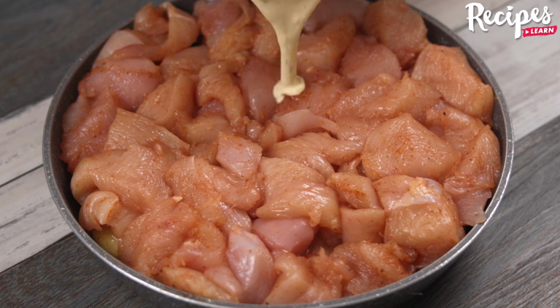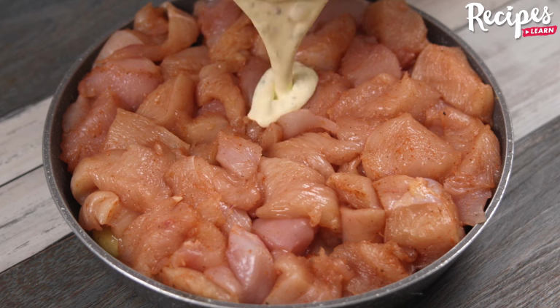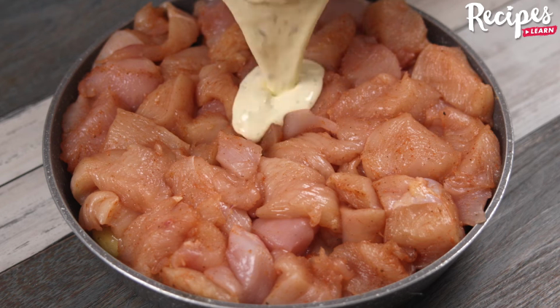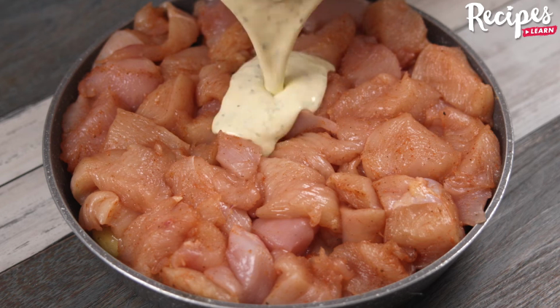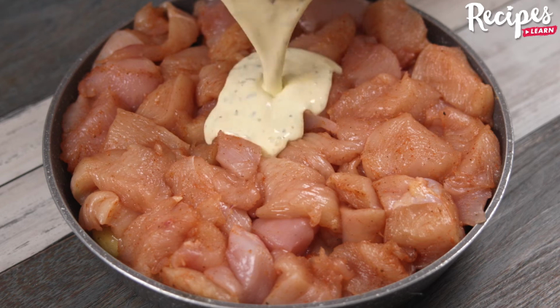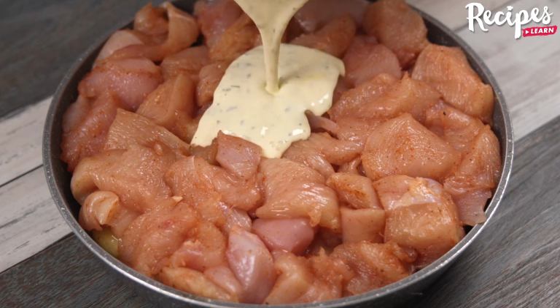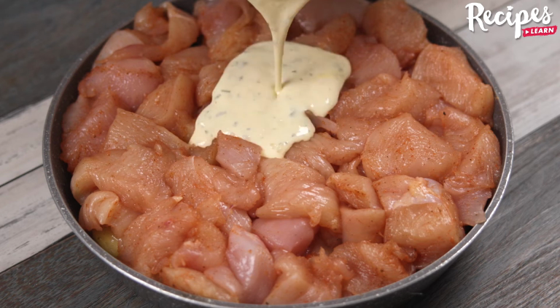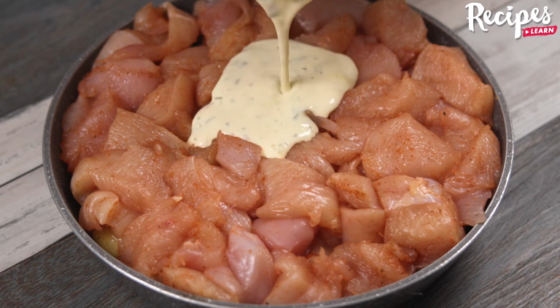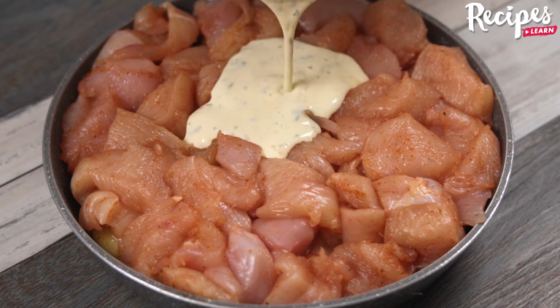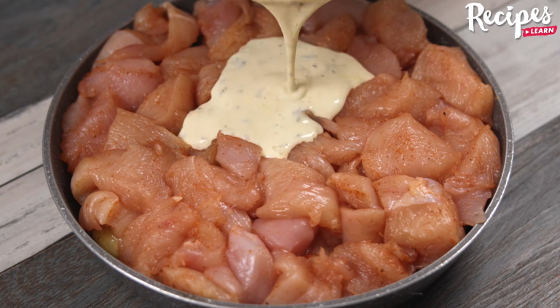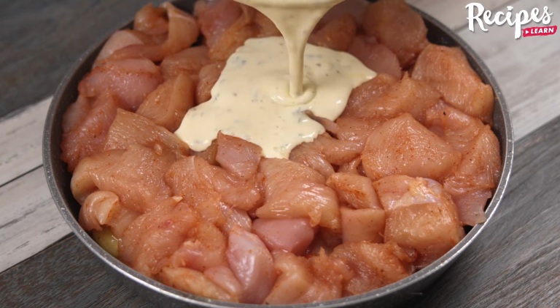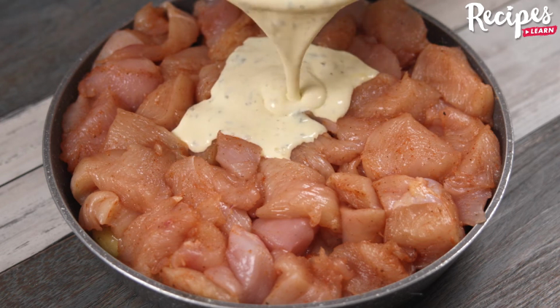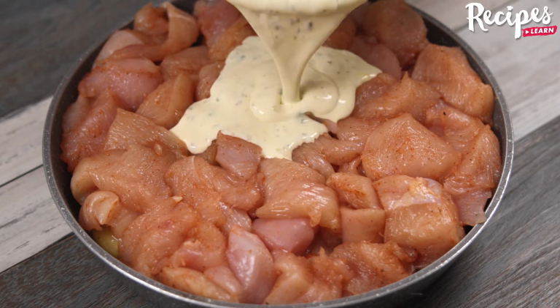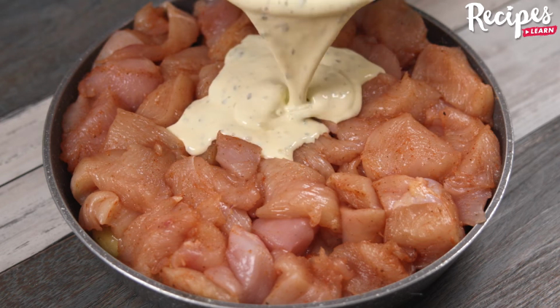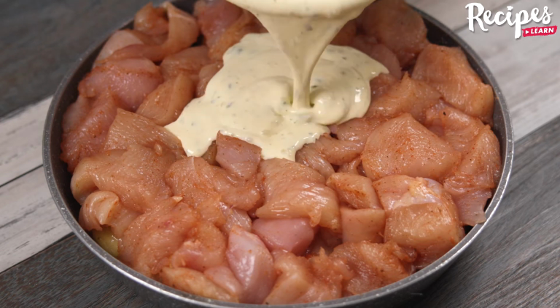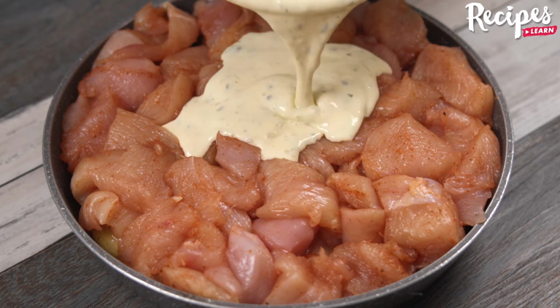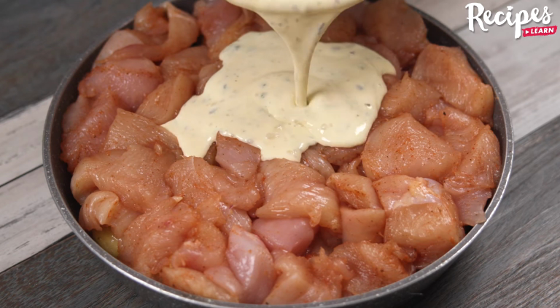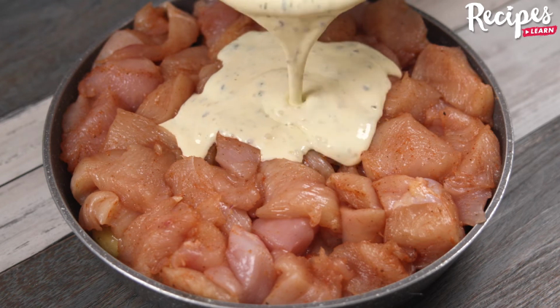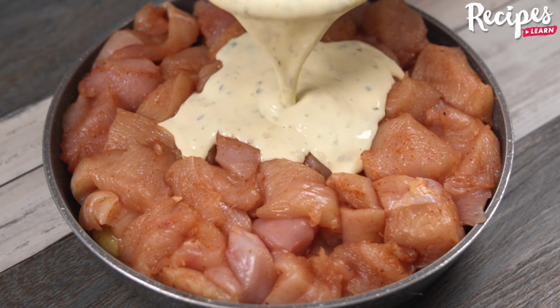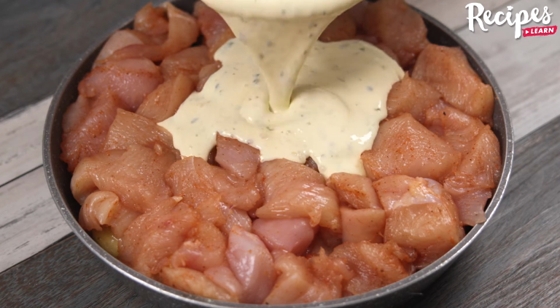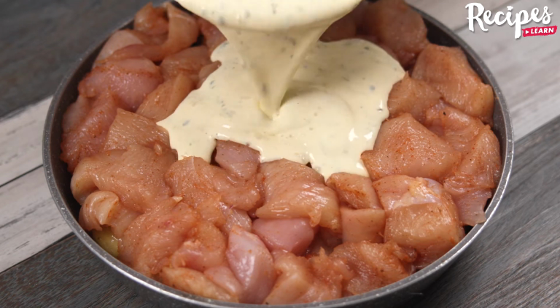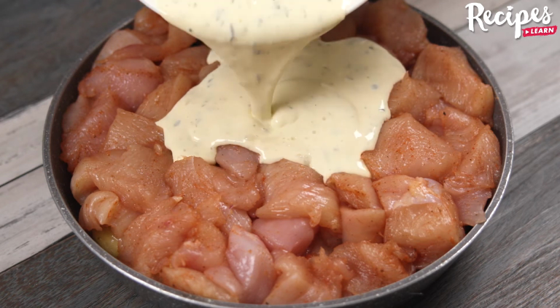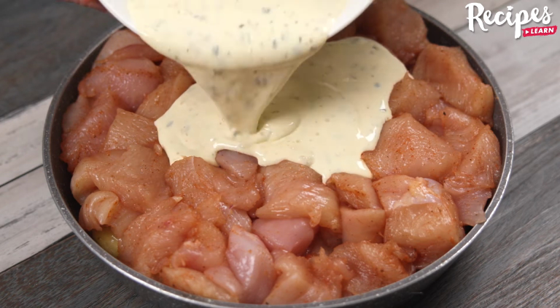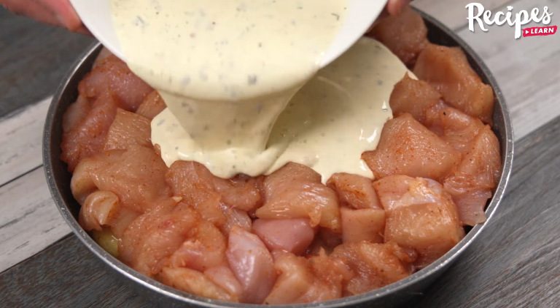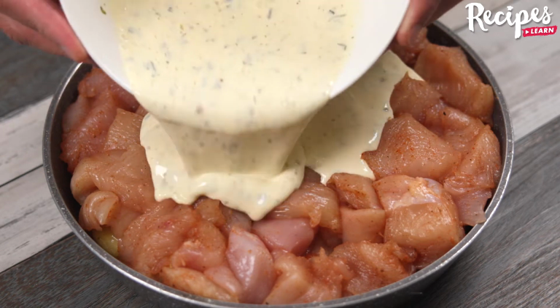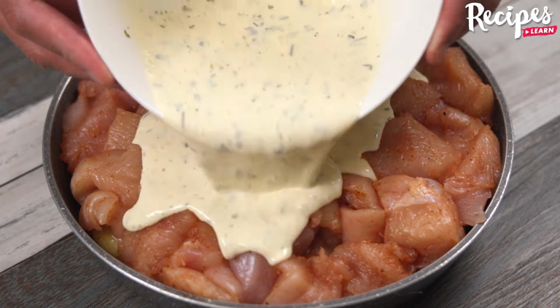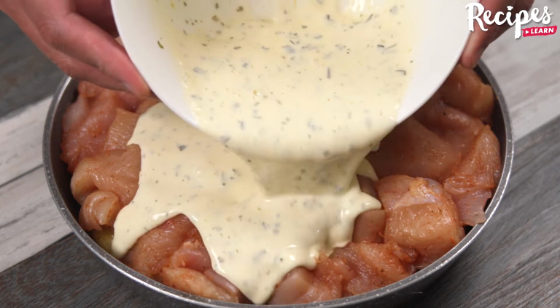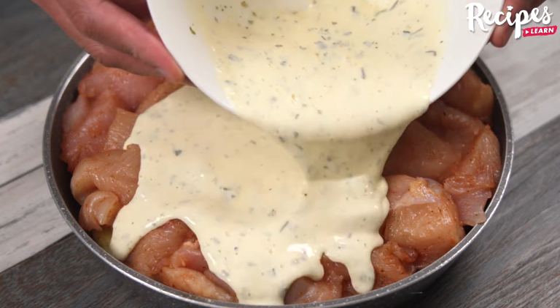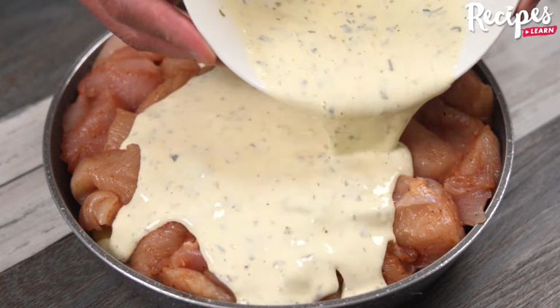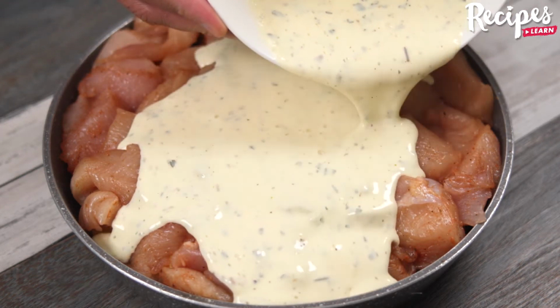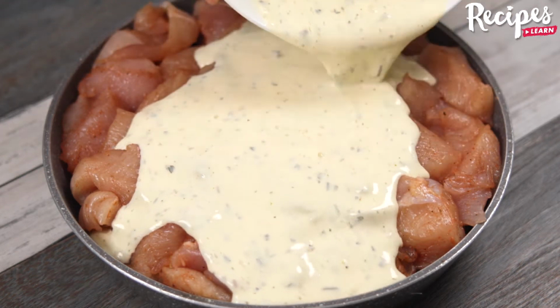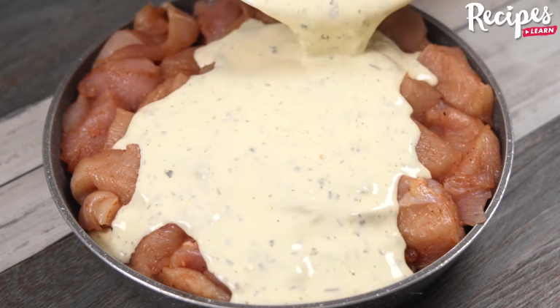It's so delicious that I can cook it almost every day! Amazing chicken and potato recipe!